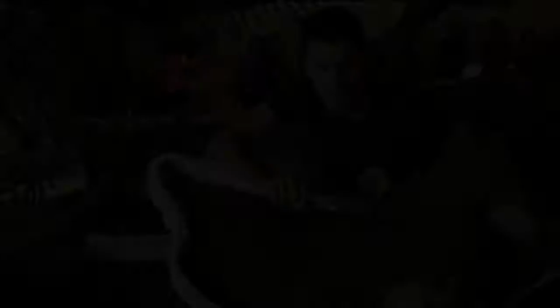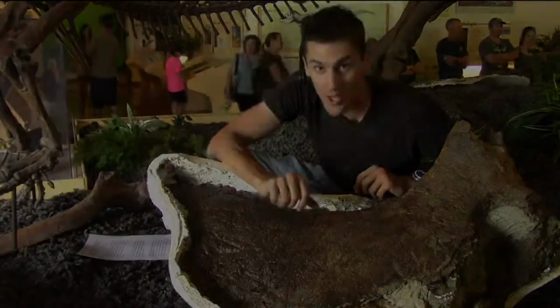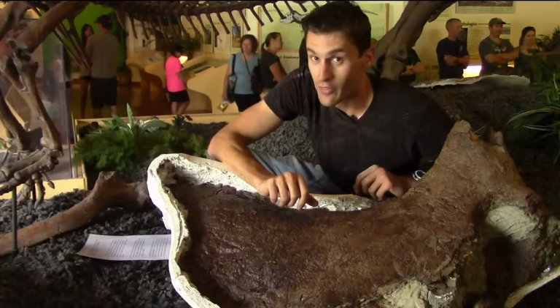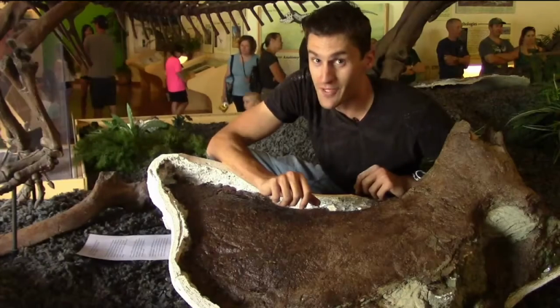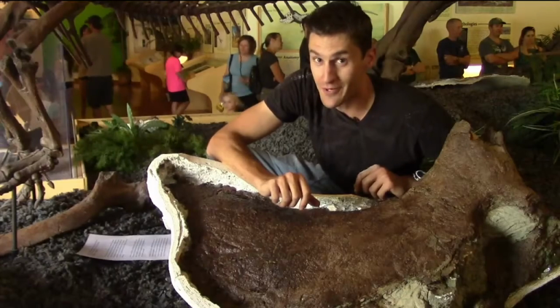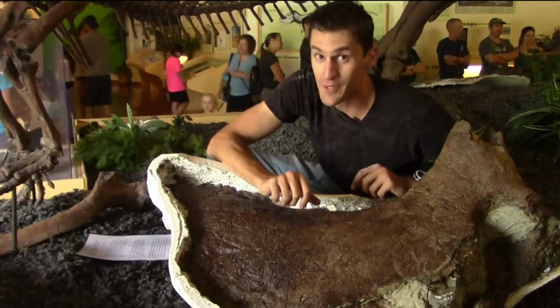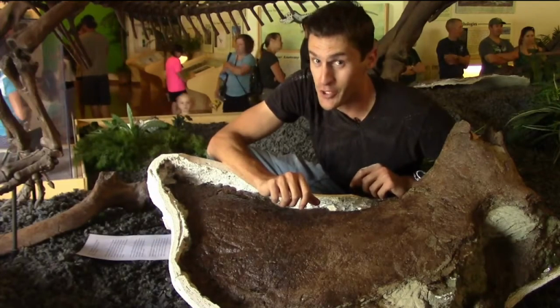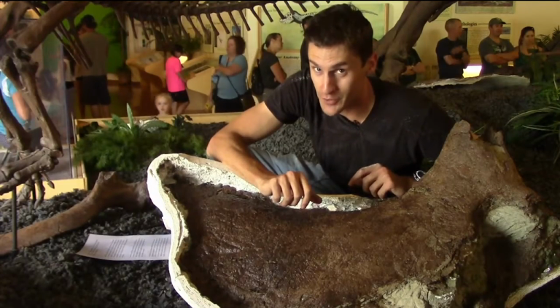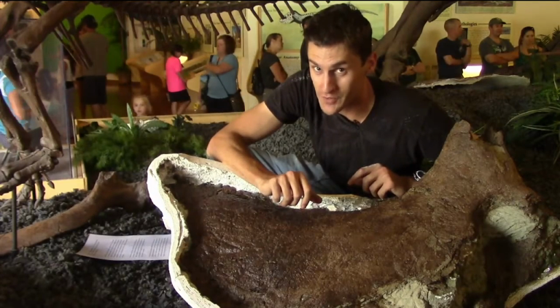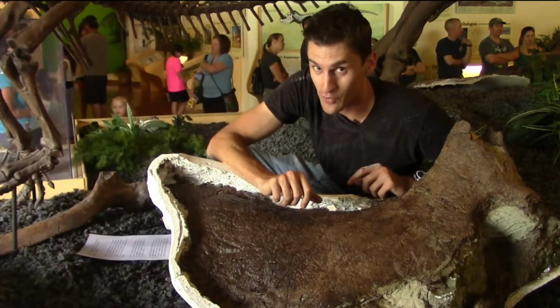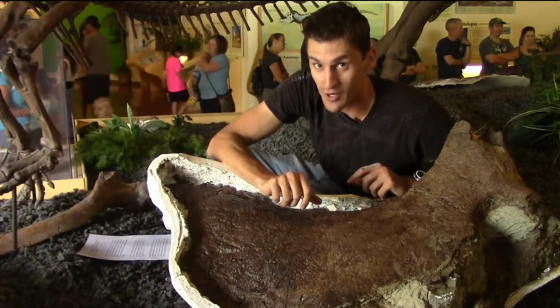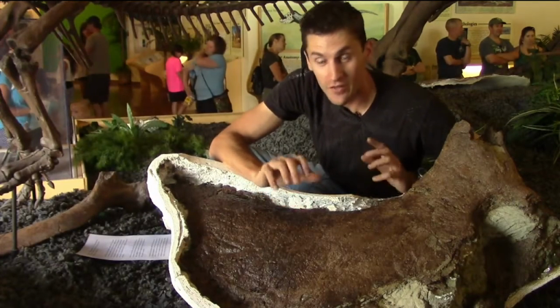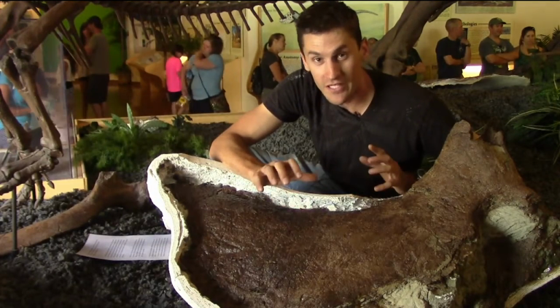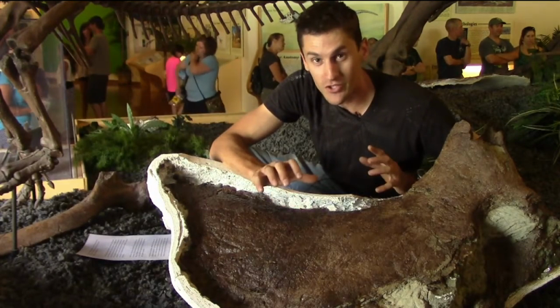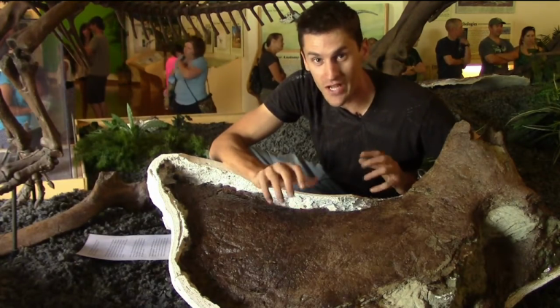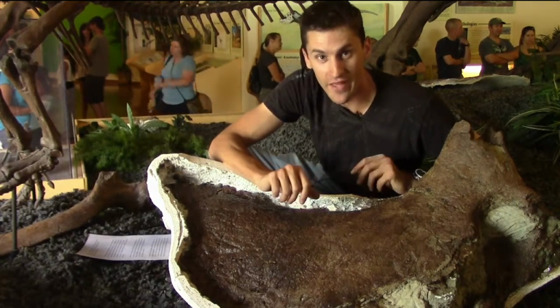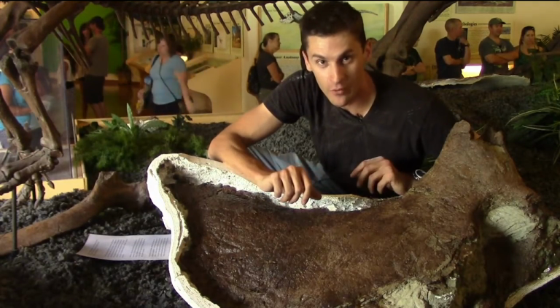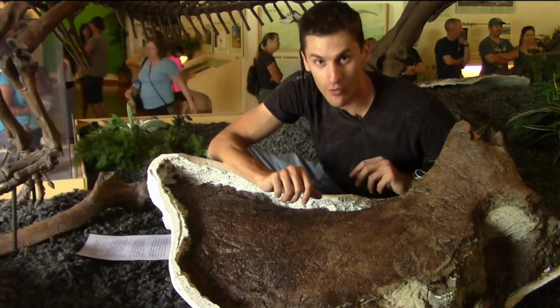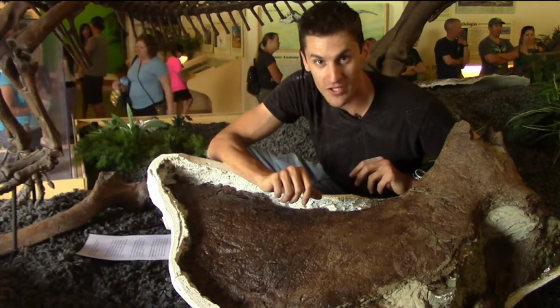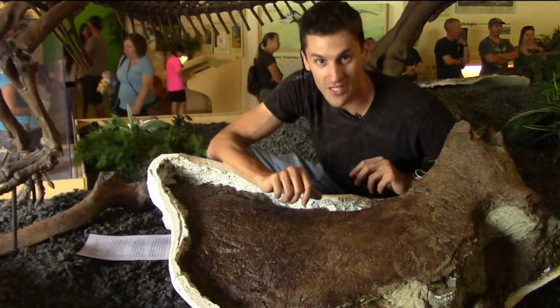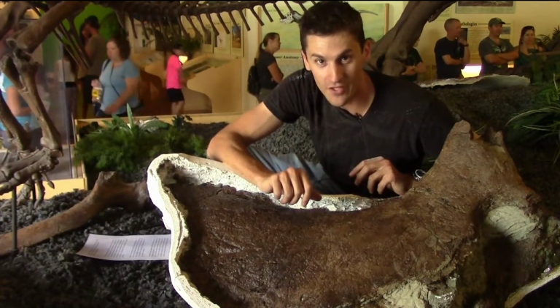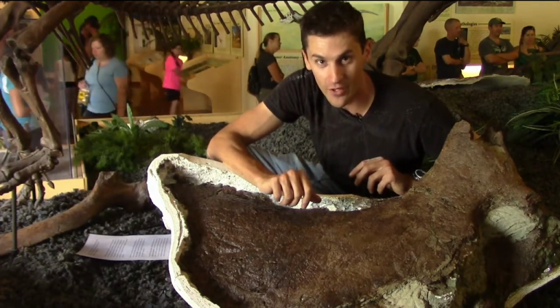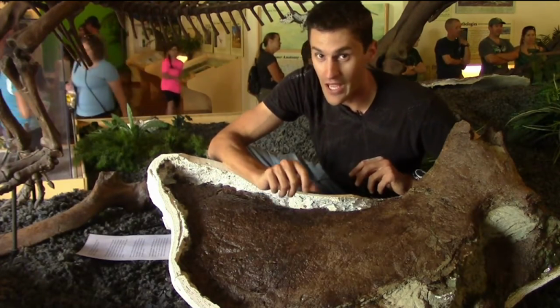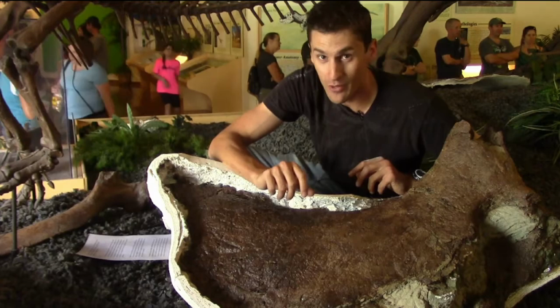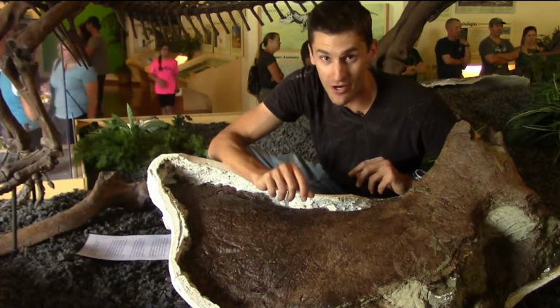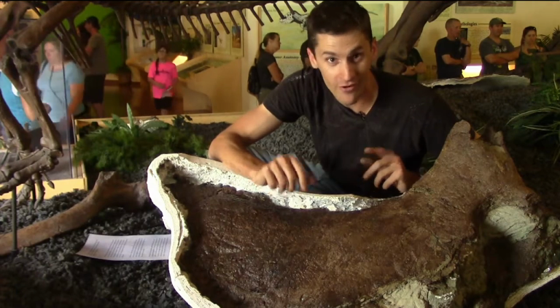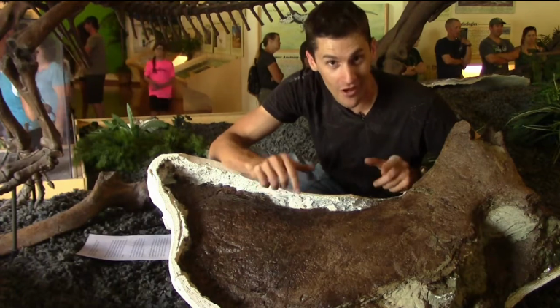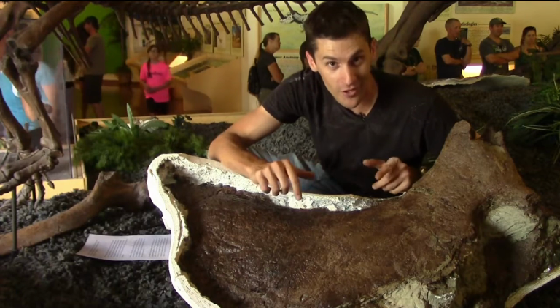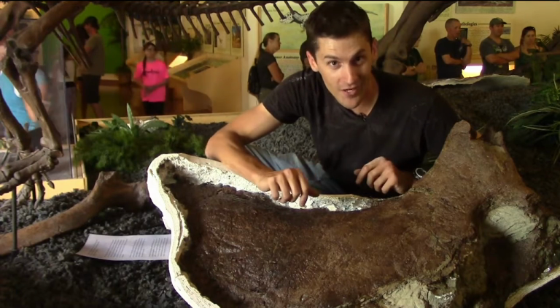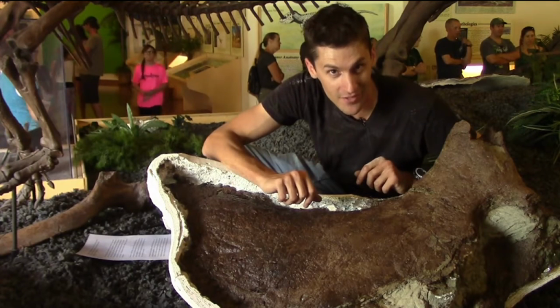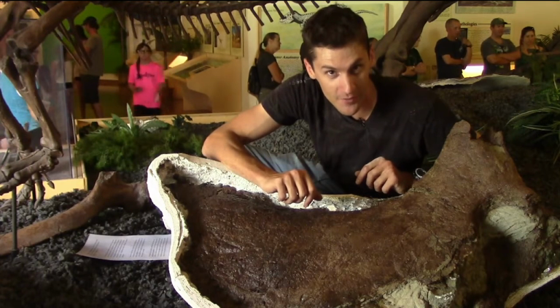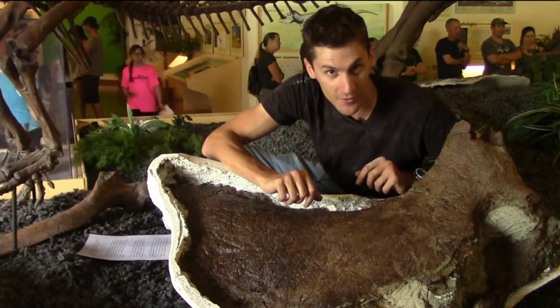The summer has been good to us so far. The team was just out in the Hell Creek Formation of South Dakota and we recovered a Triceratops skull.